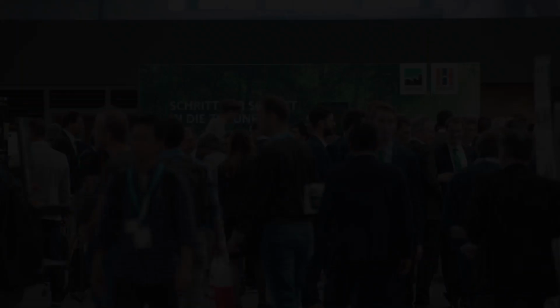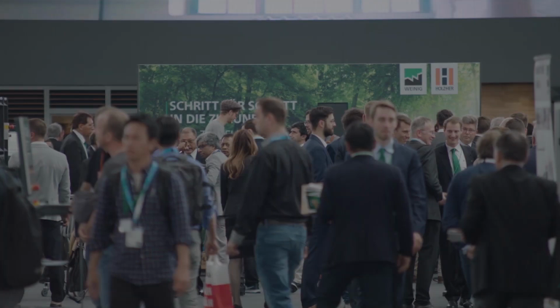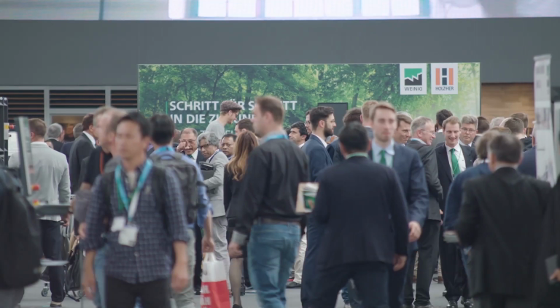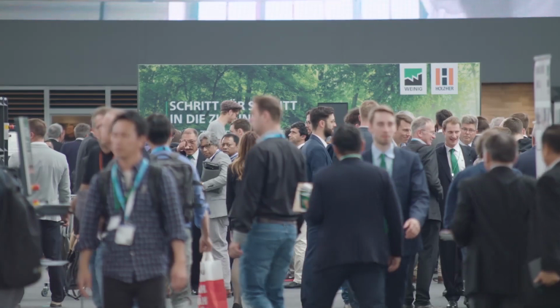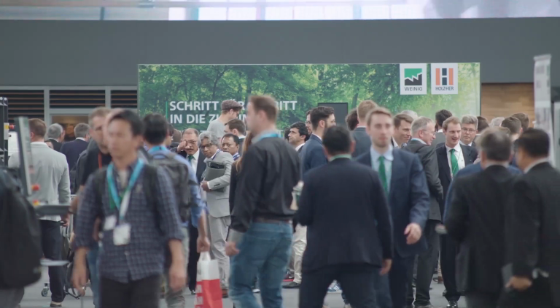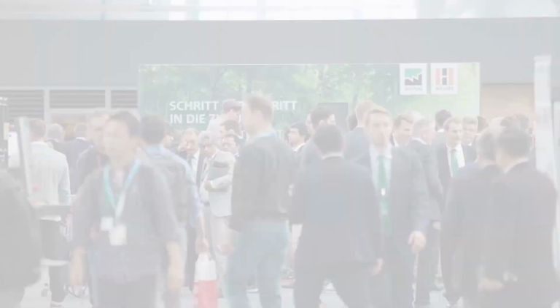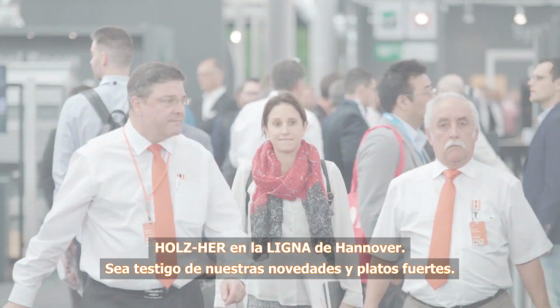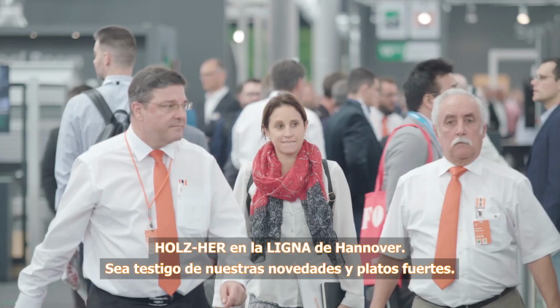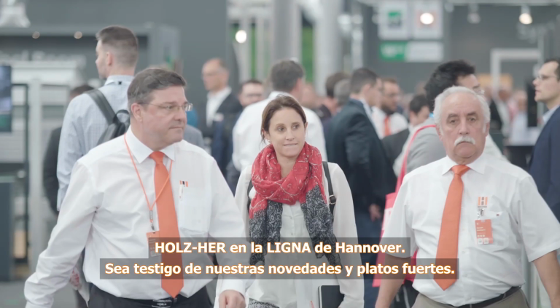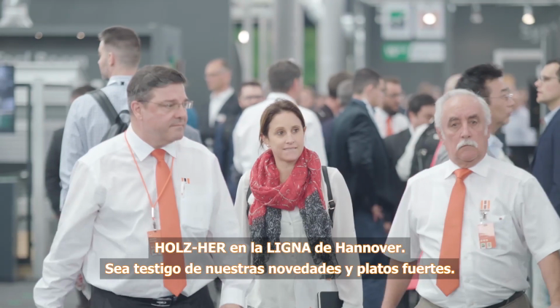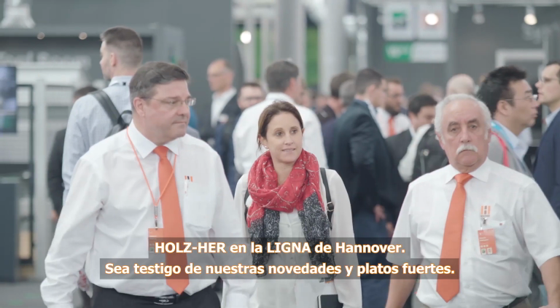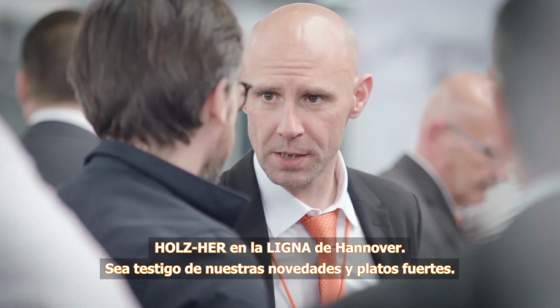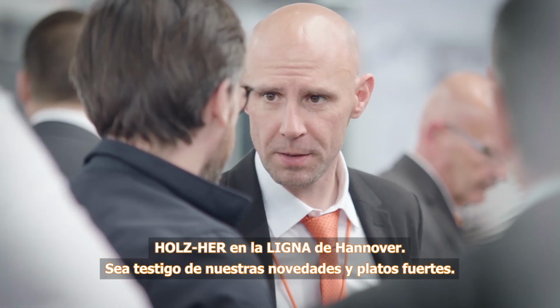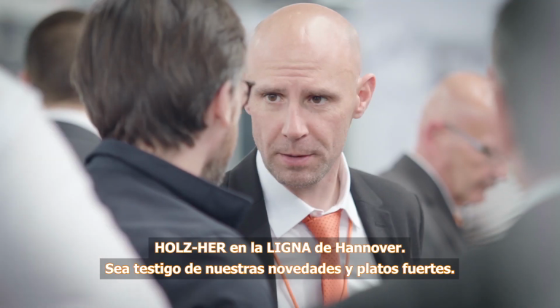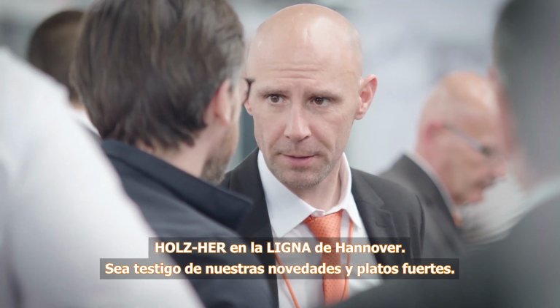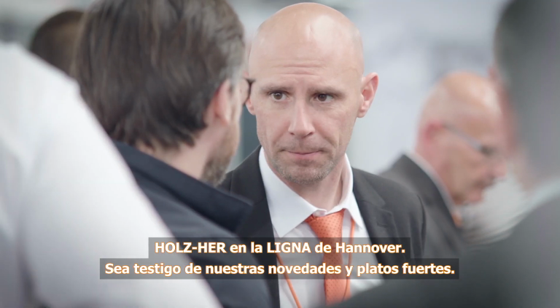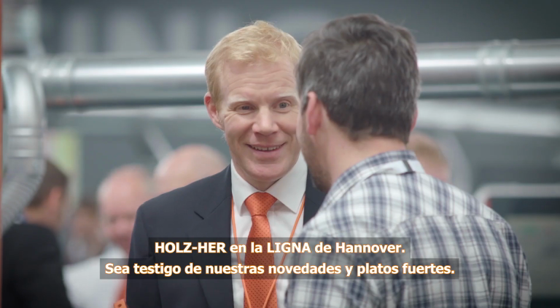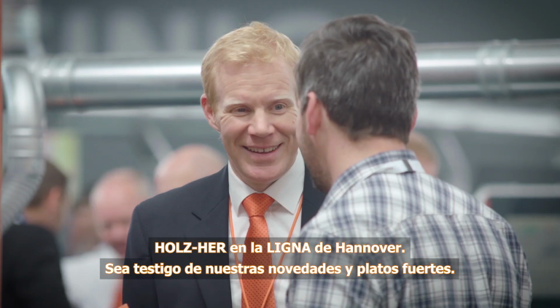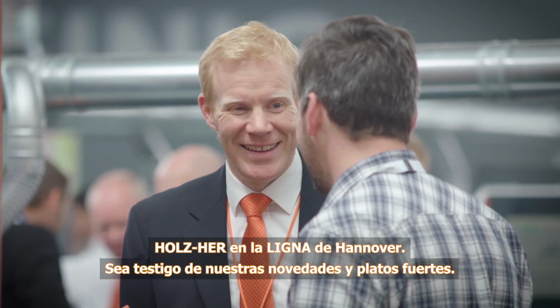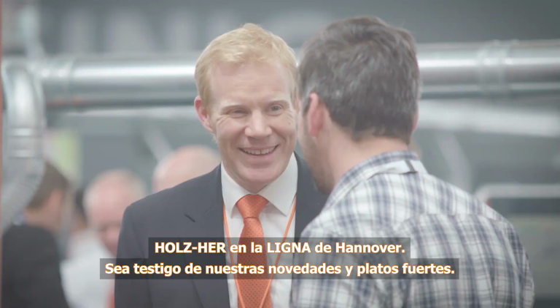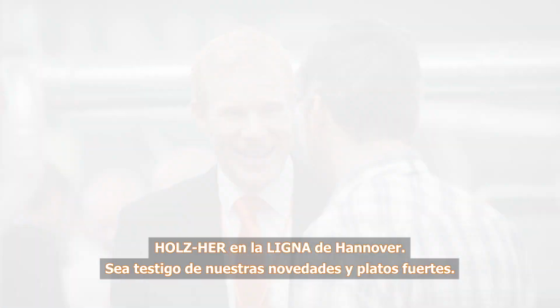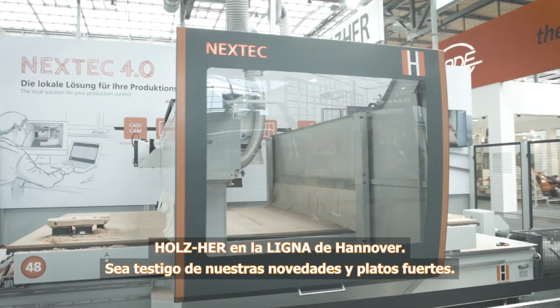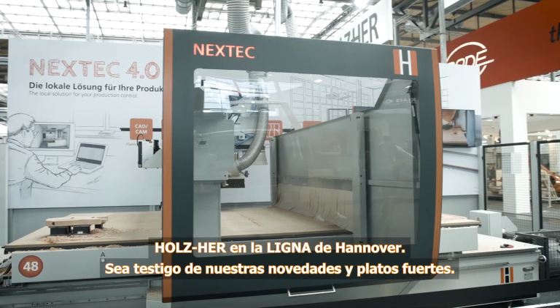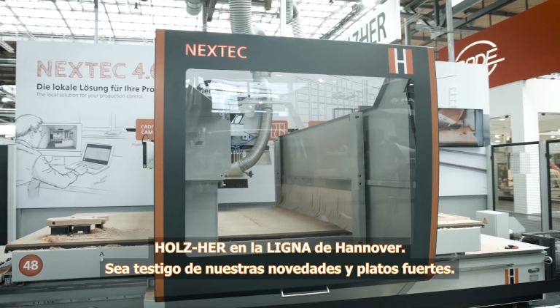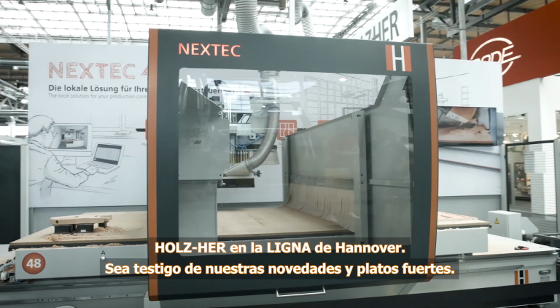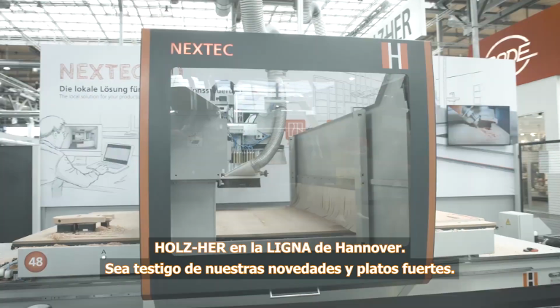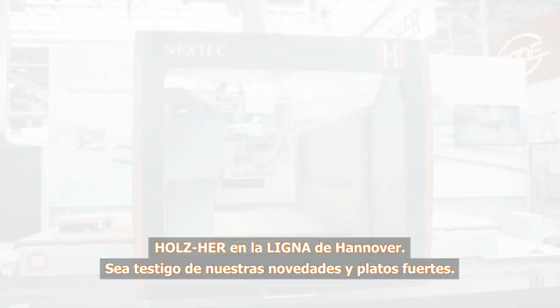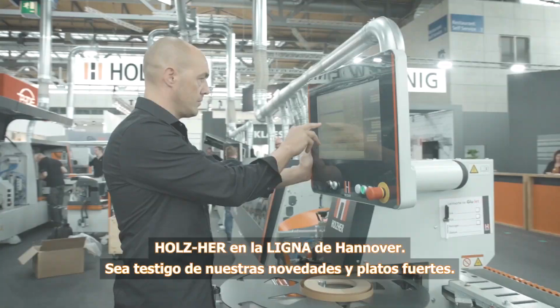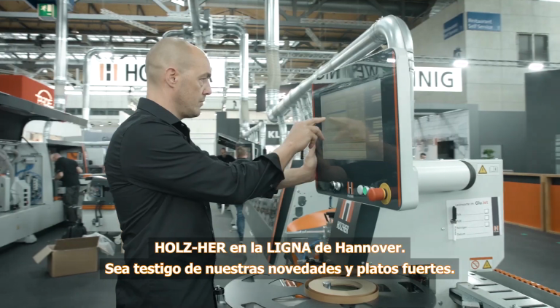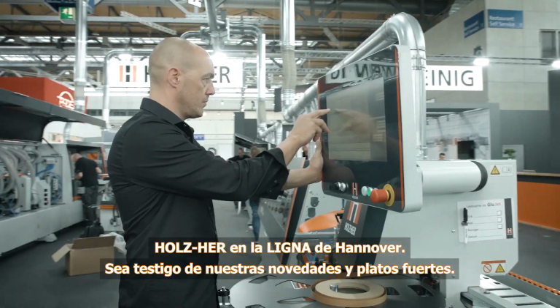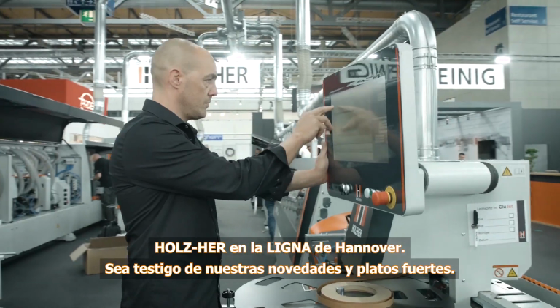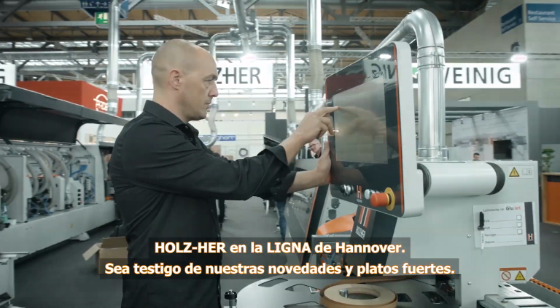Holzher at the Ligna in Hanover. Experience our newest innovations and highlights.